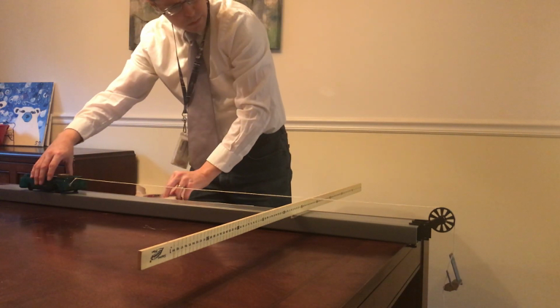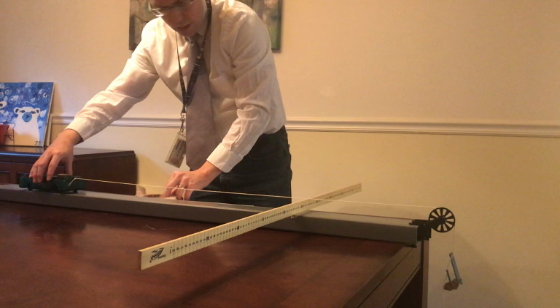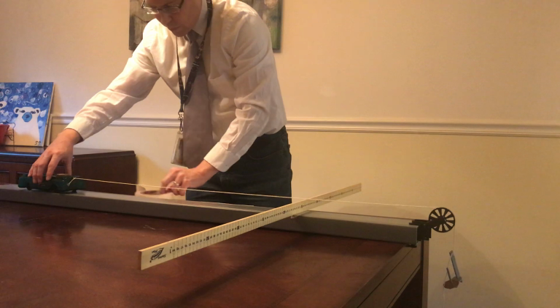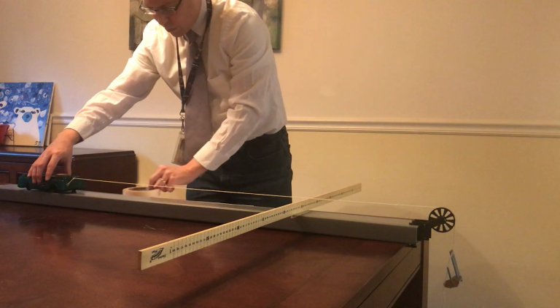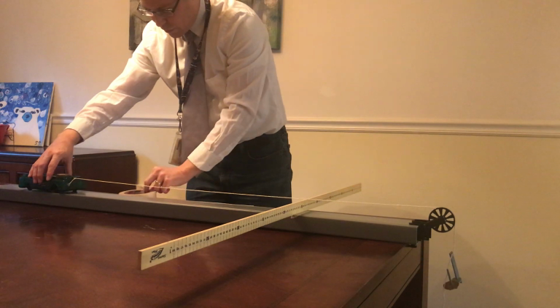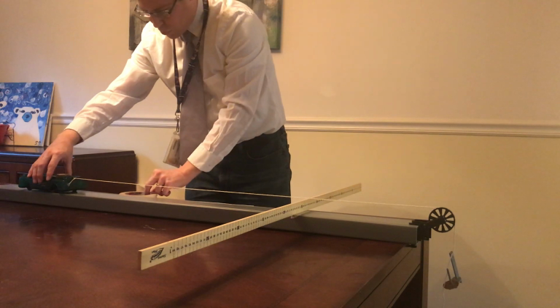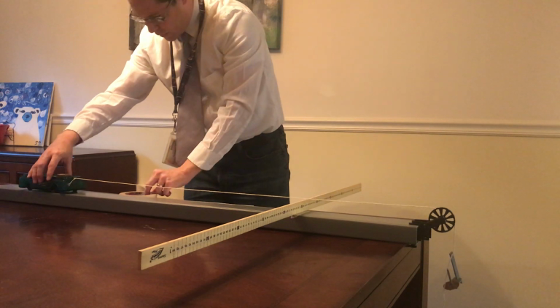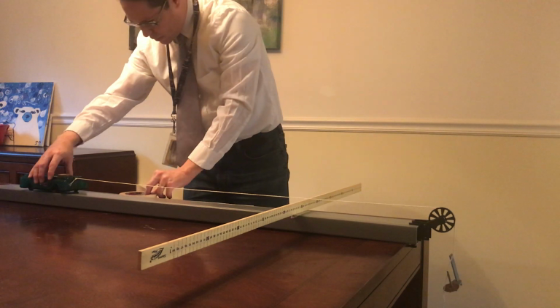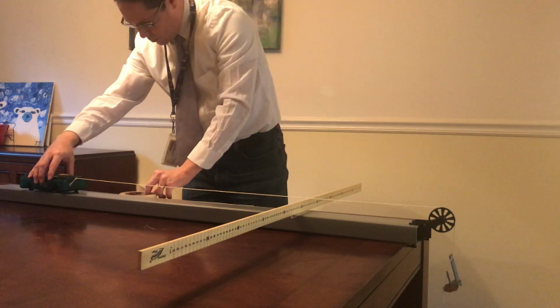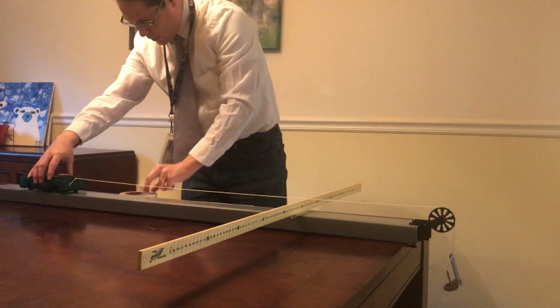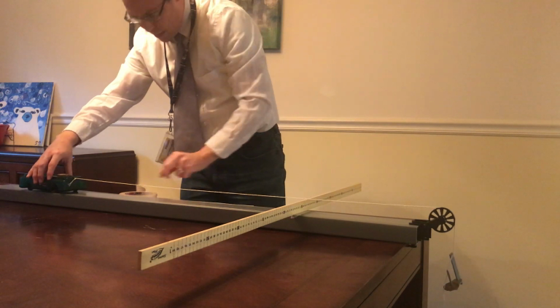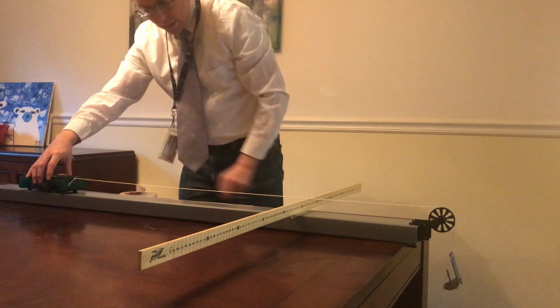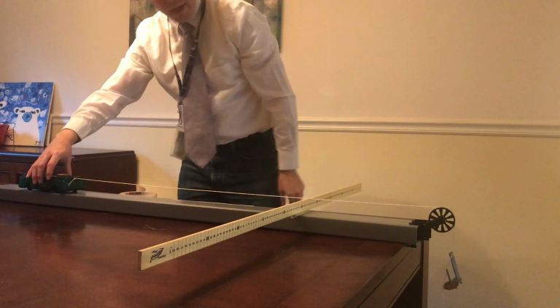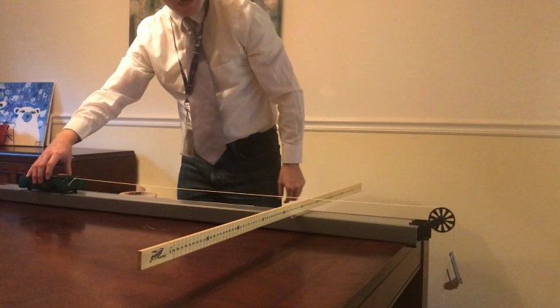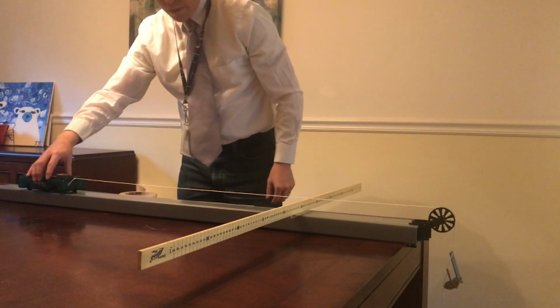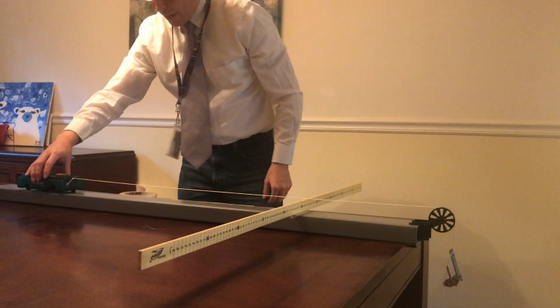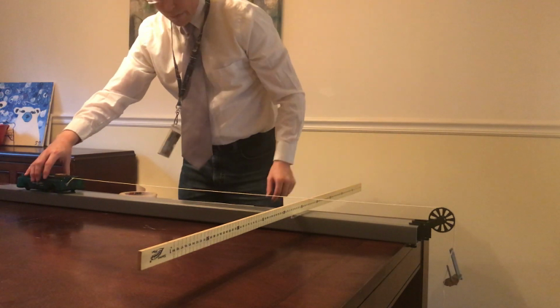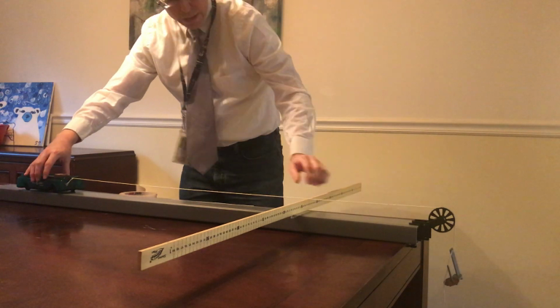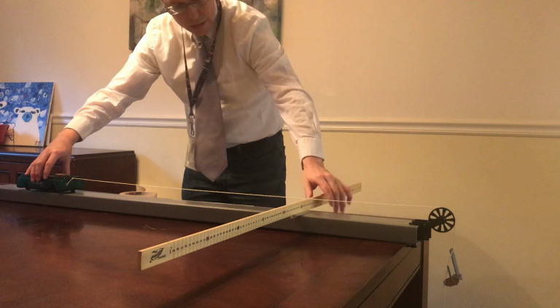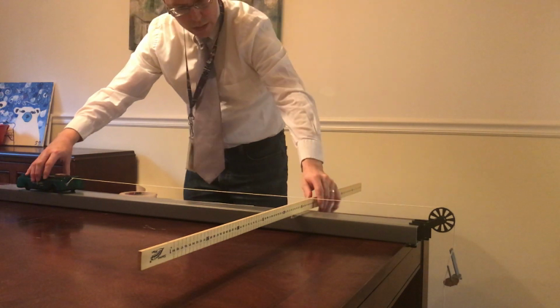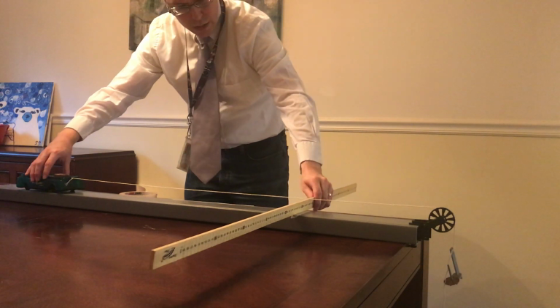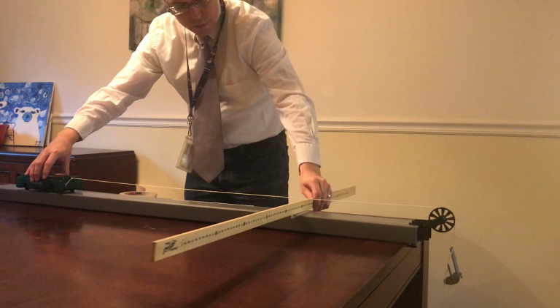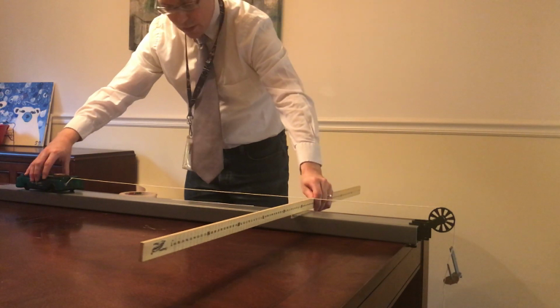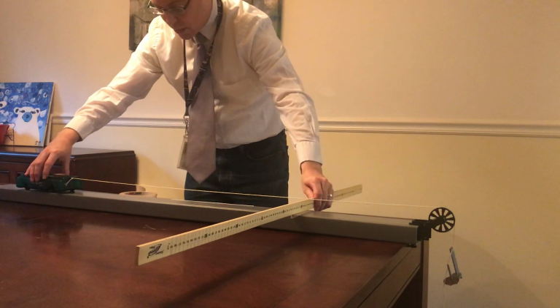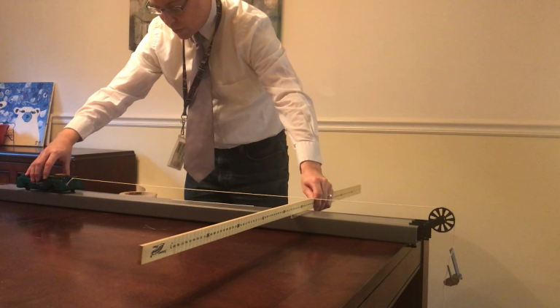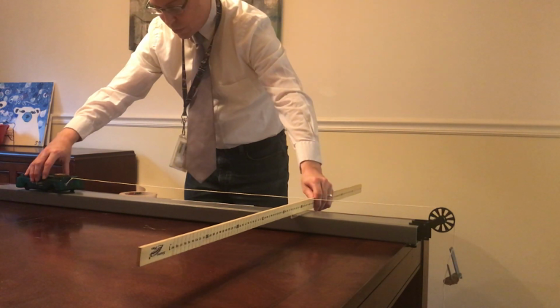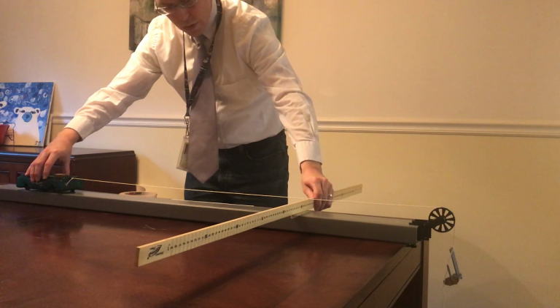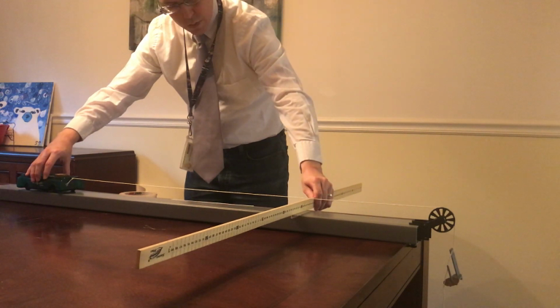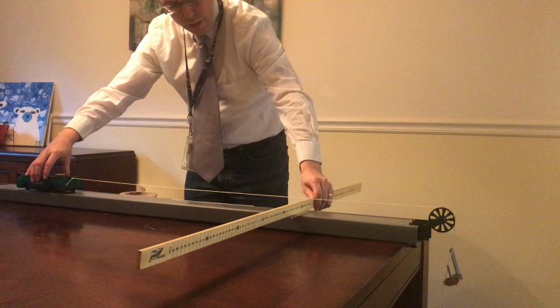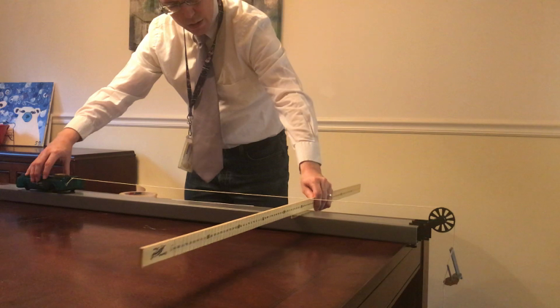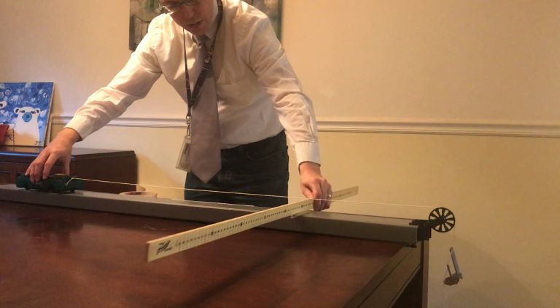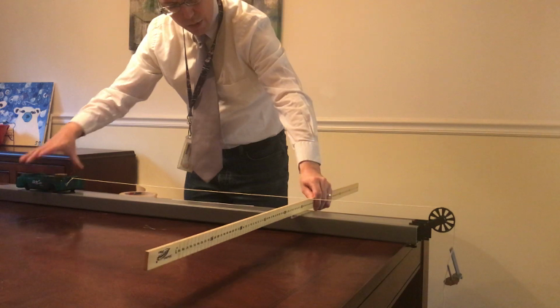Here's our first trial with 10 grams of hanging mass. 3, 2, 1, go.